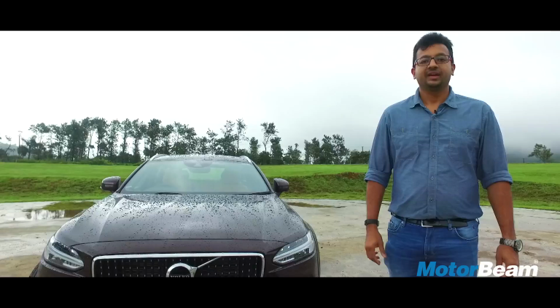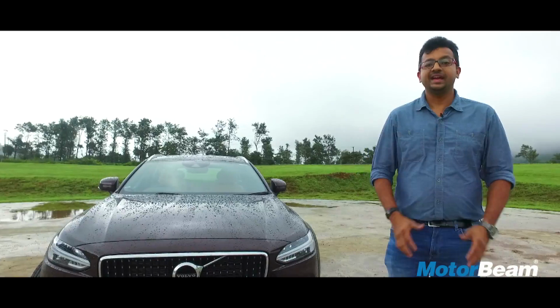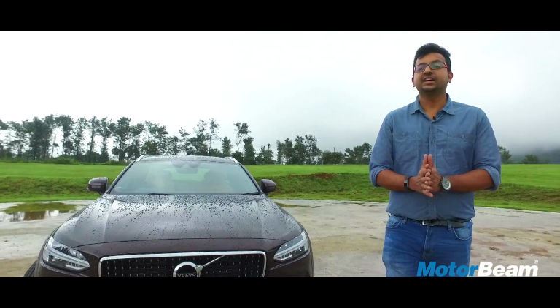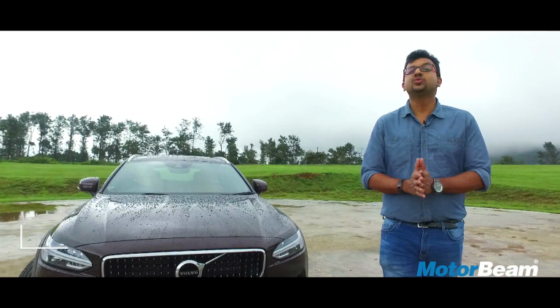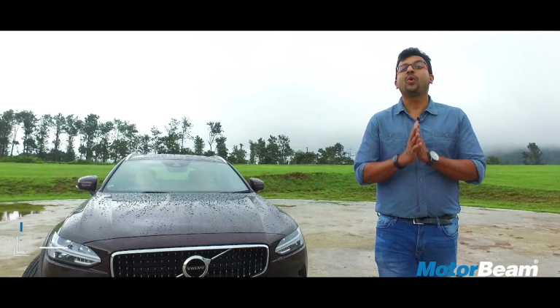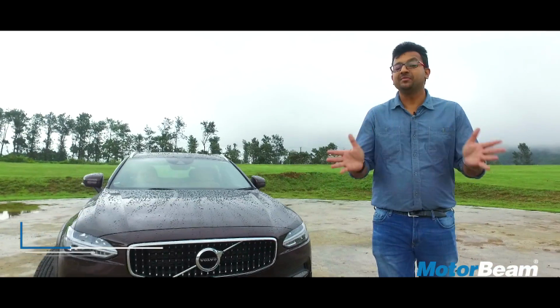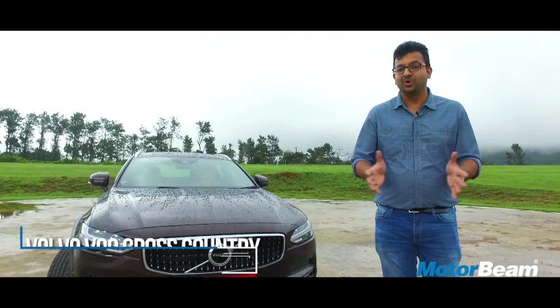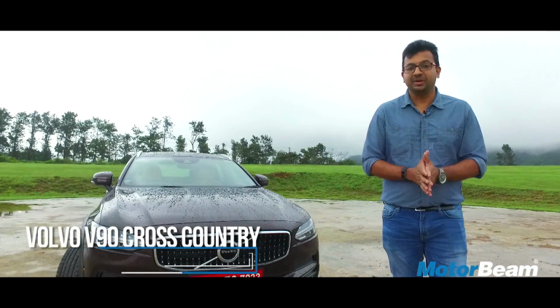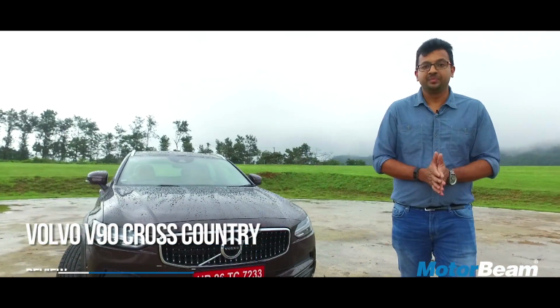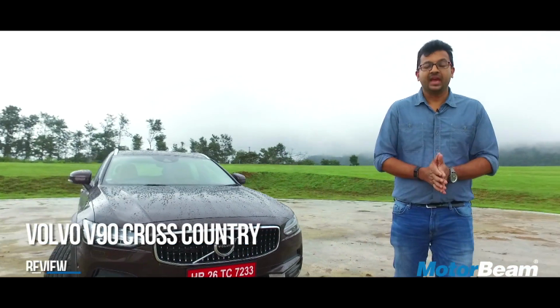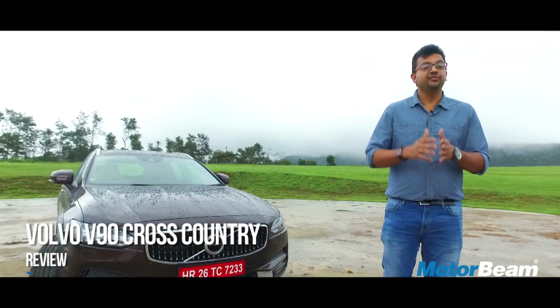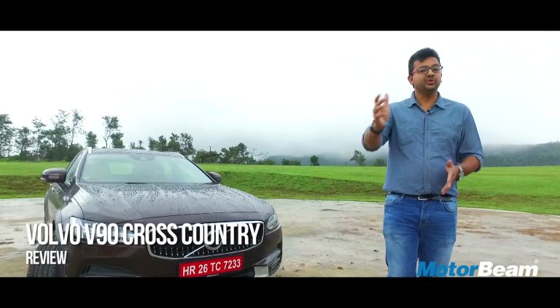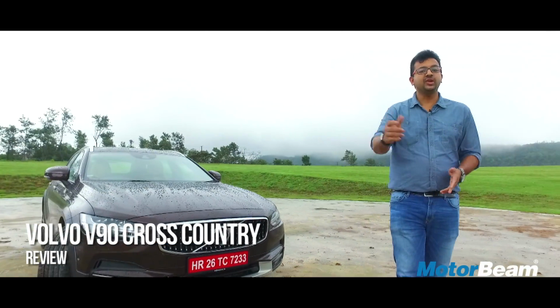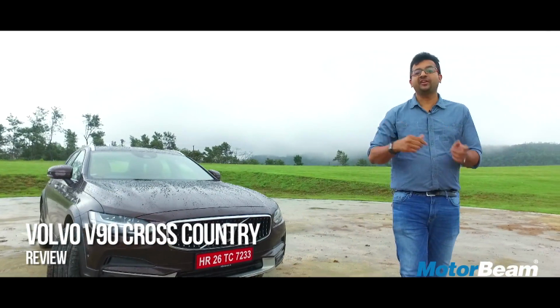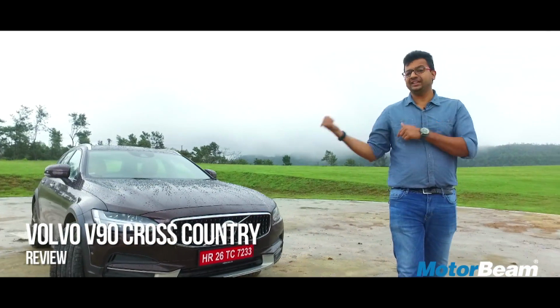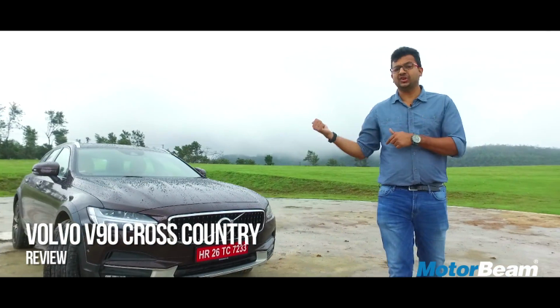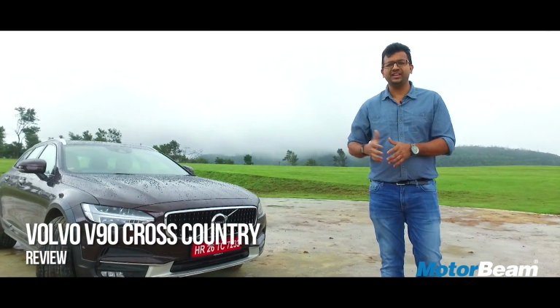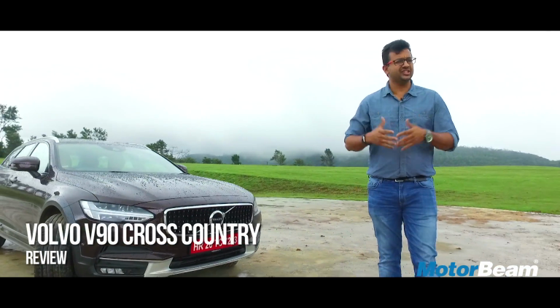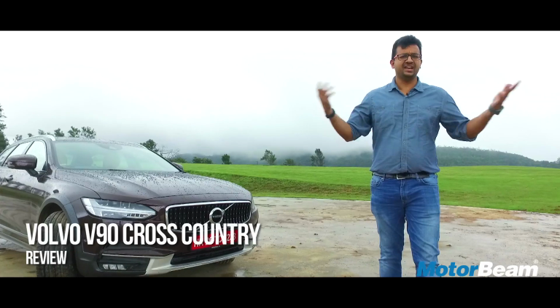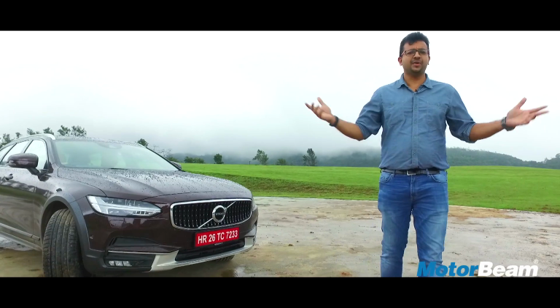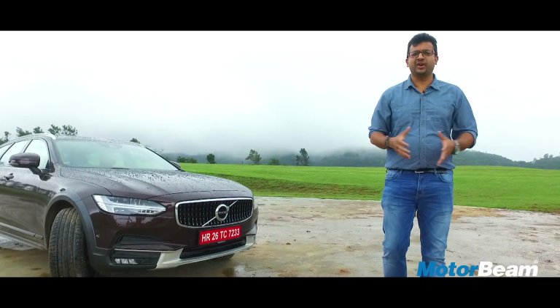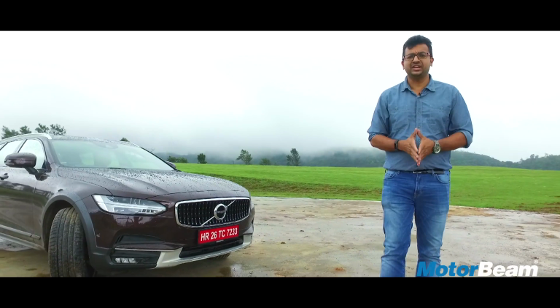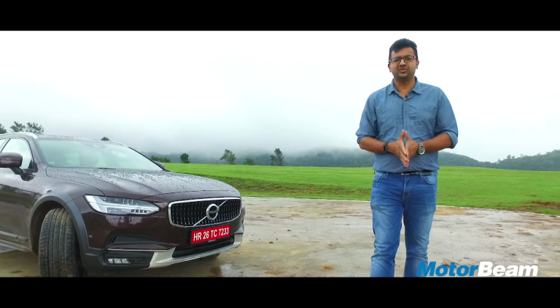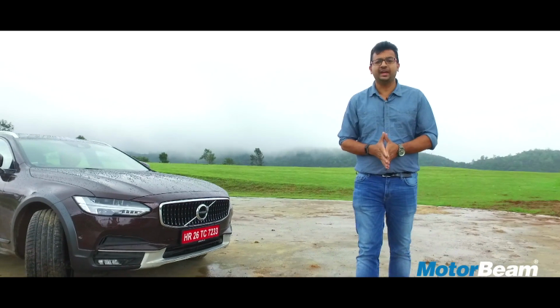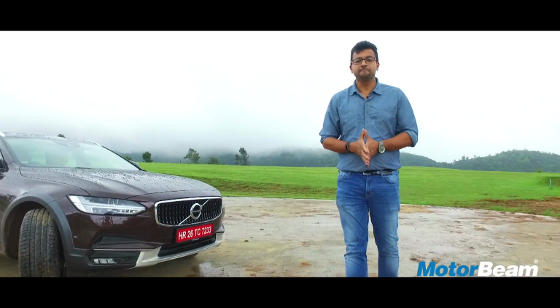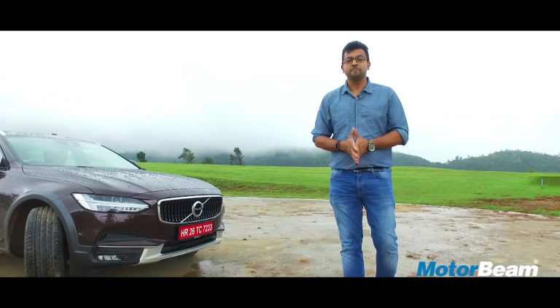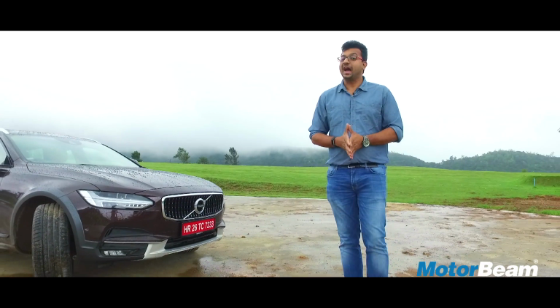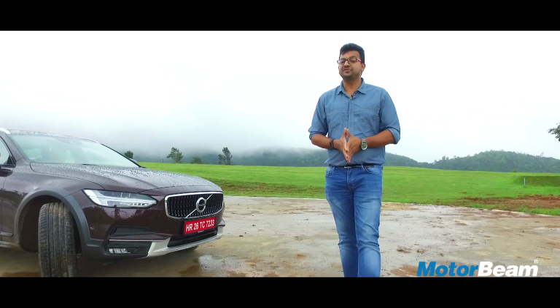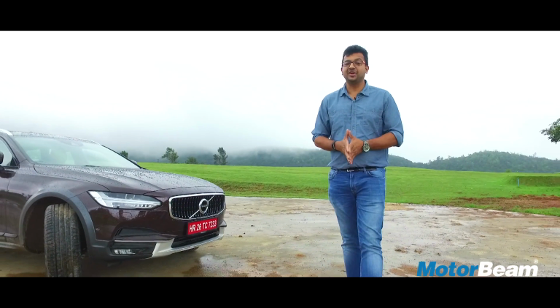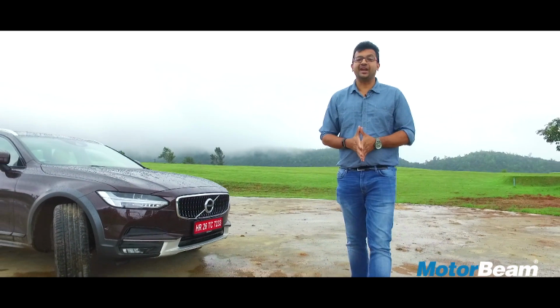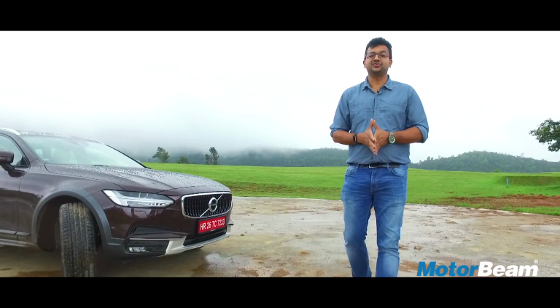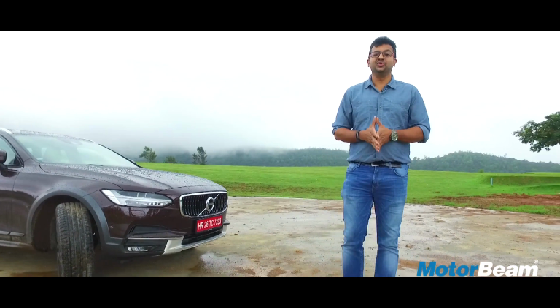Guys and girls, welcome to Motorbeam. And if you think you can ride this off as just another boring station wagon, I have some real bad news for you.